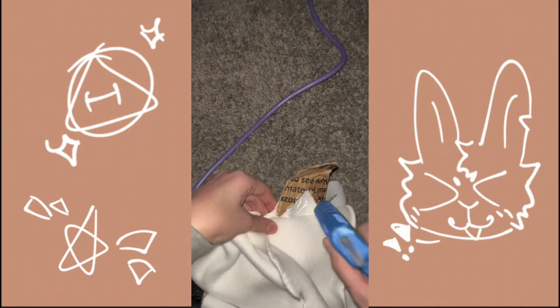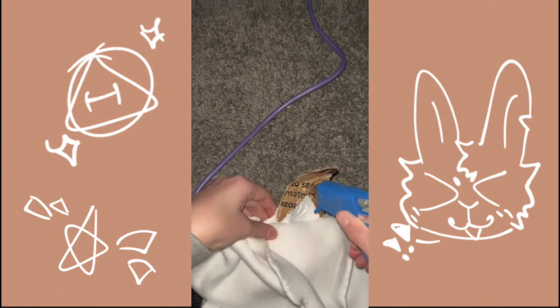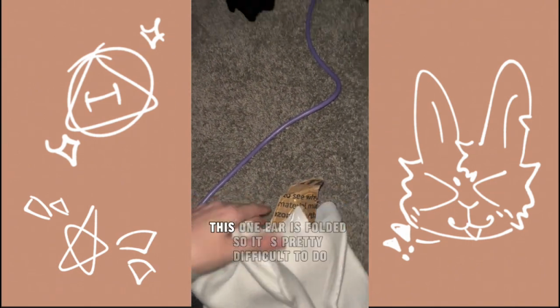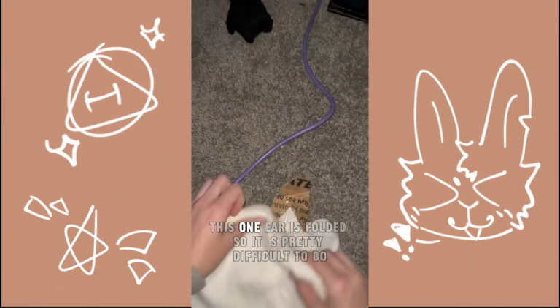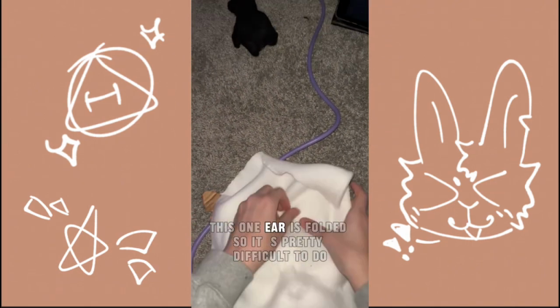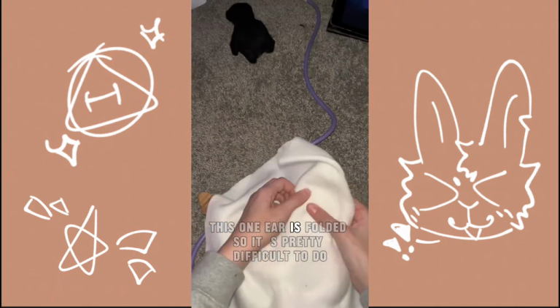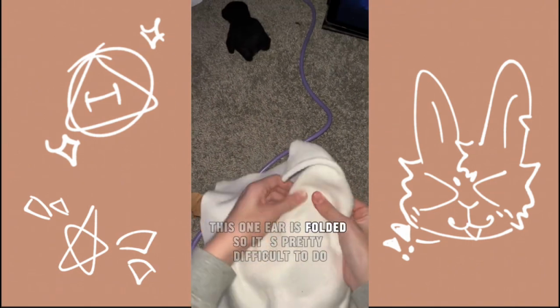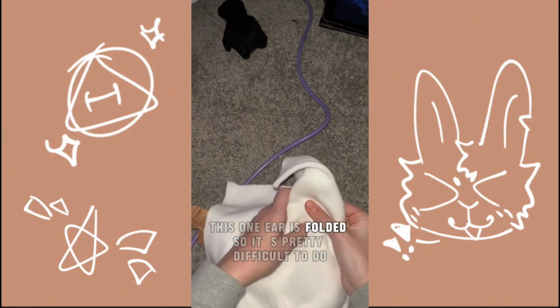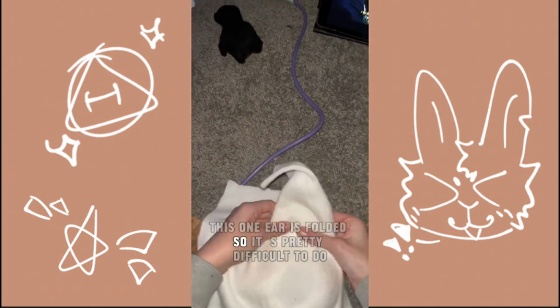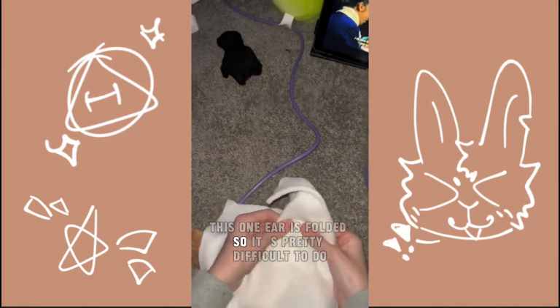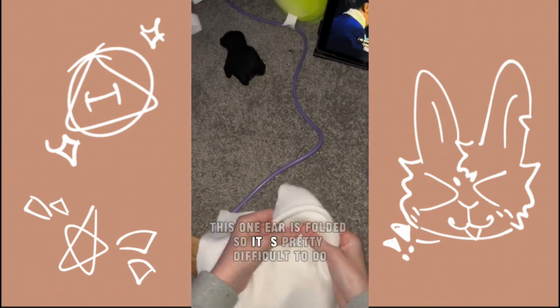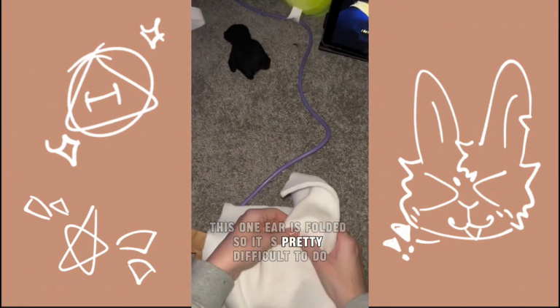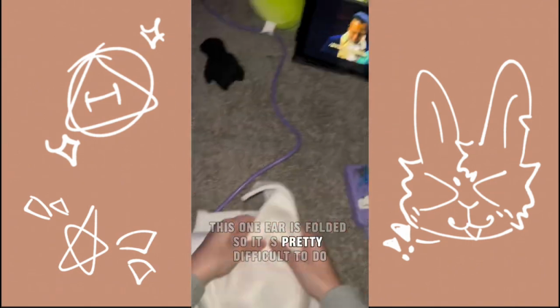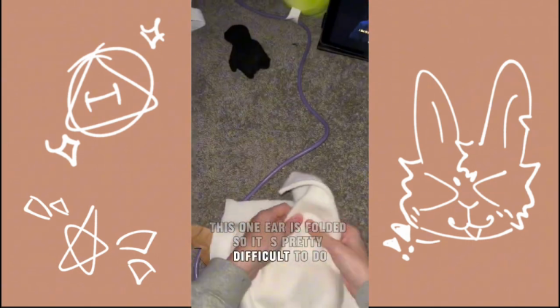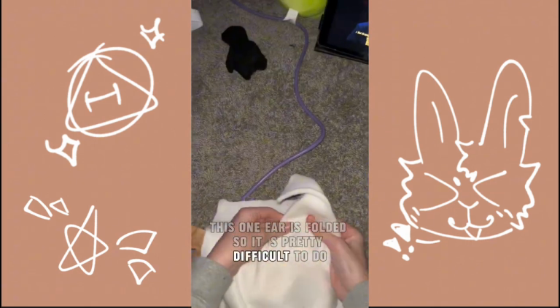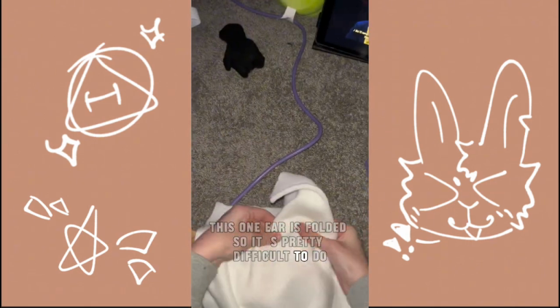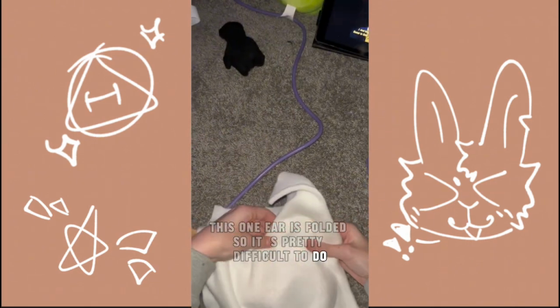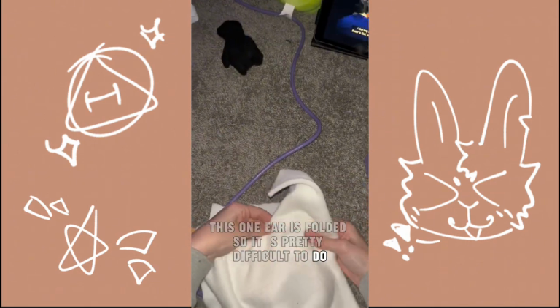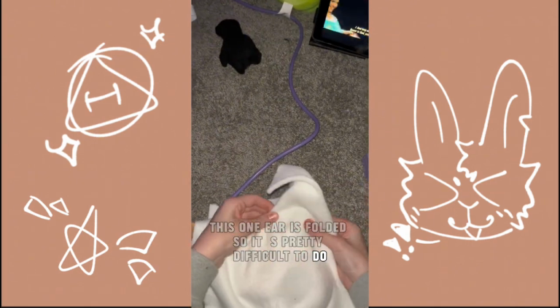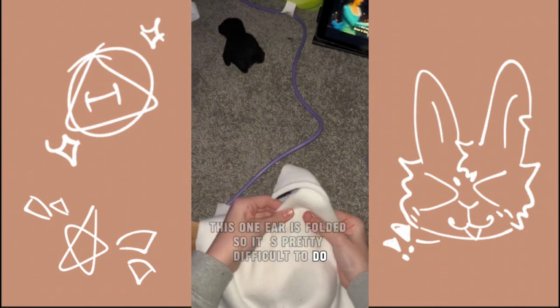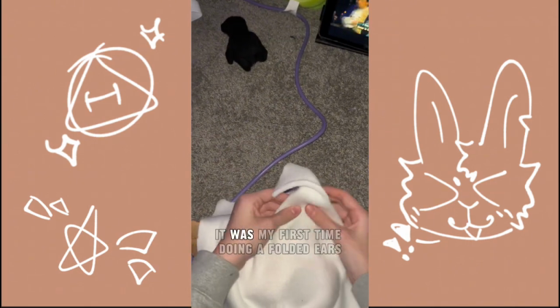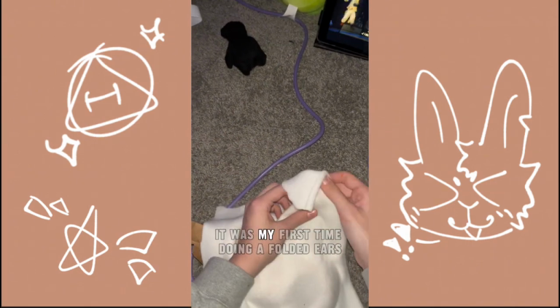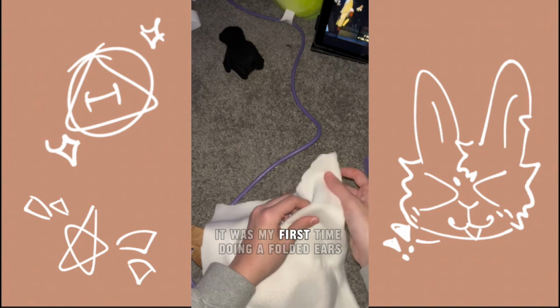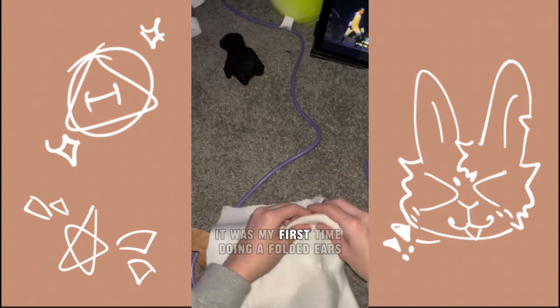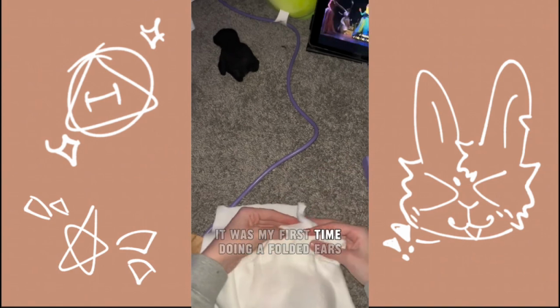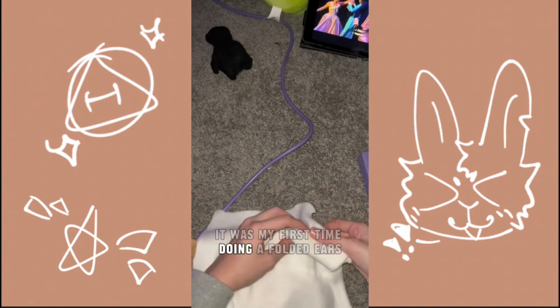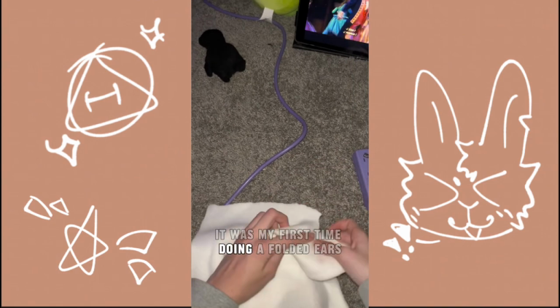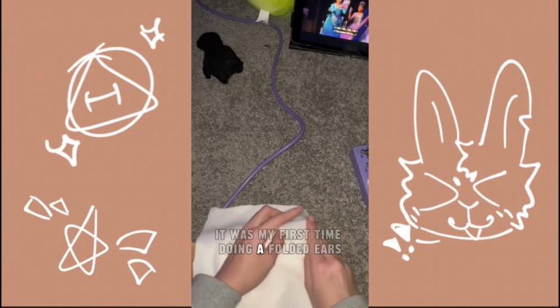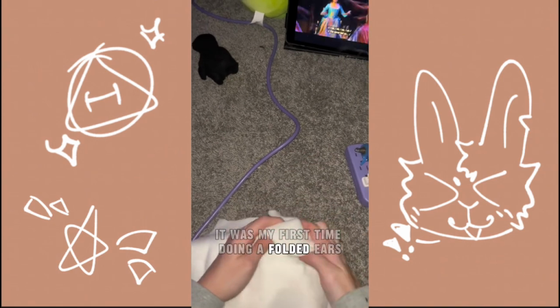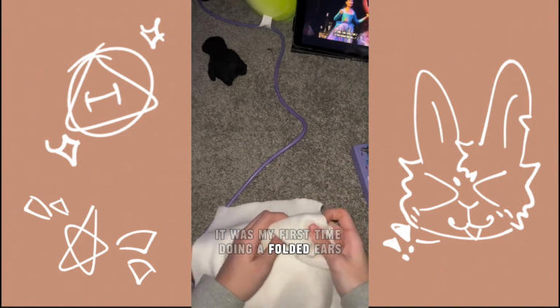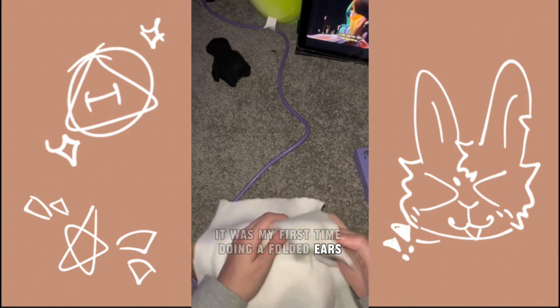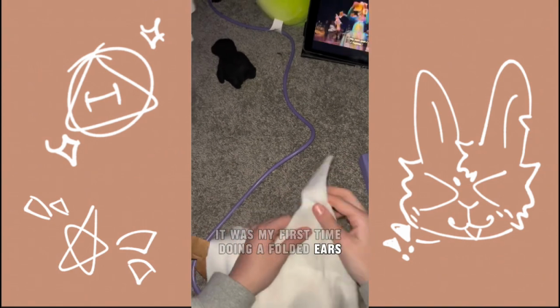This one here is folded so it's pretty difficult to do. It was my first time doing that for the ears.